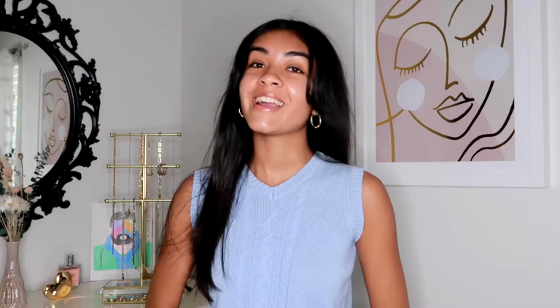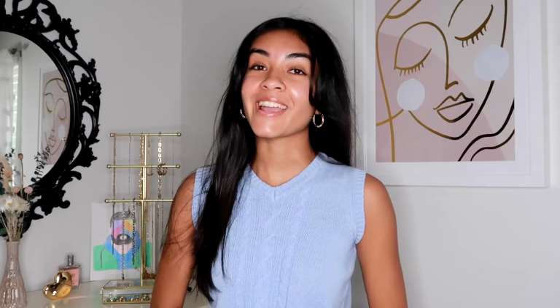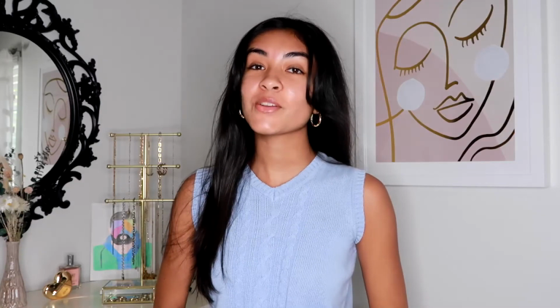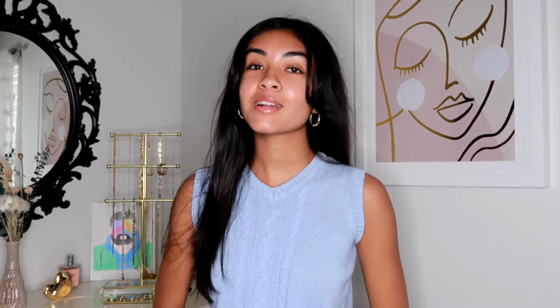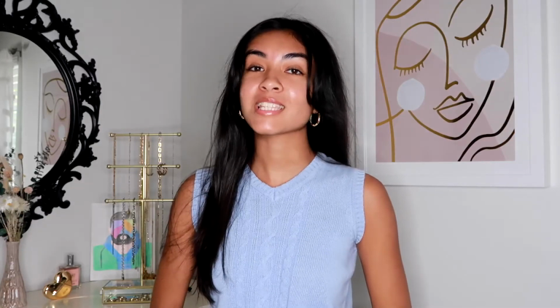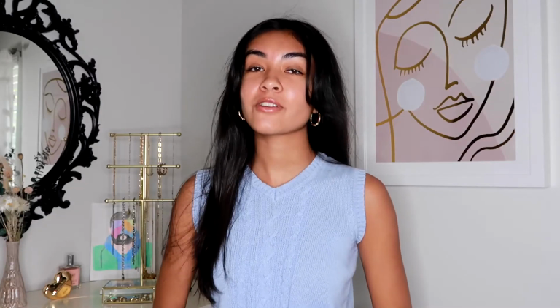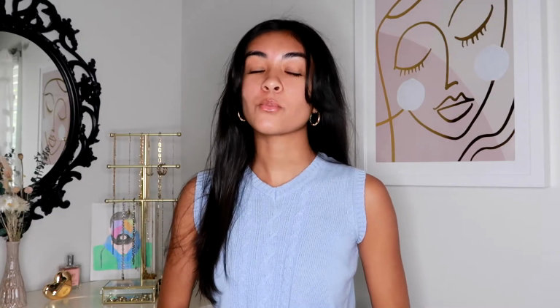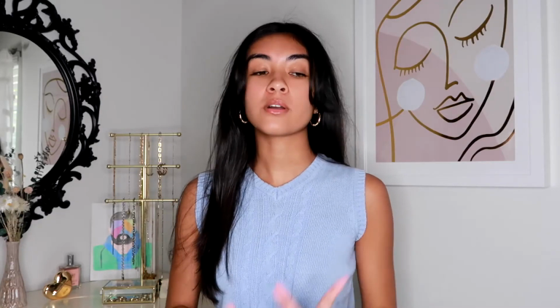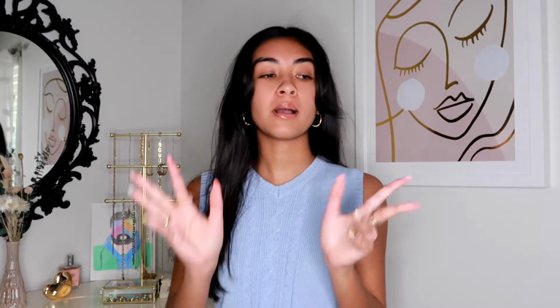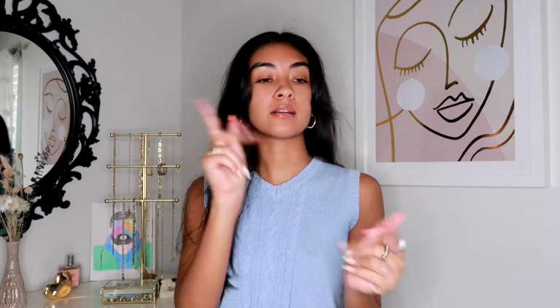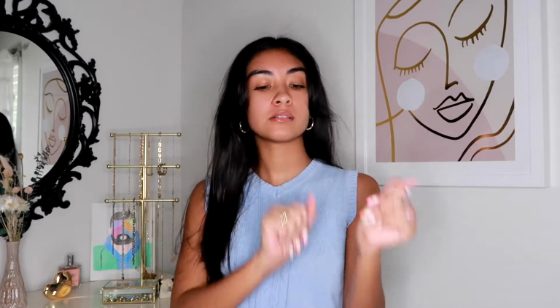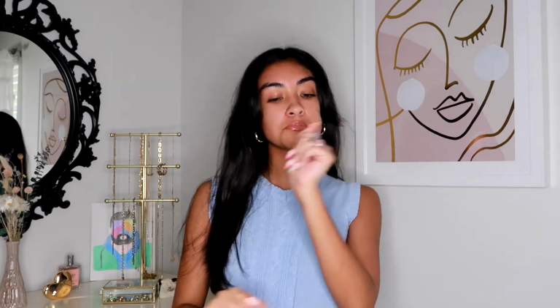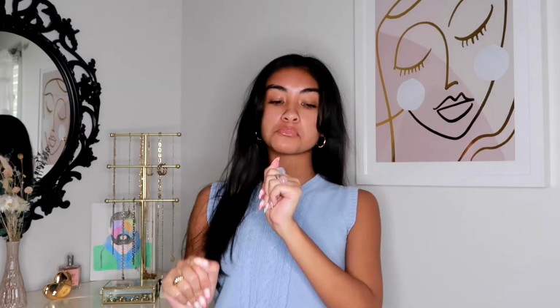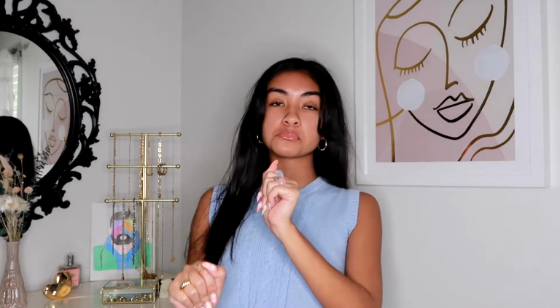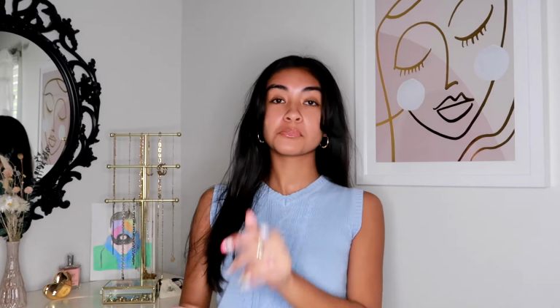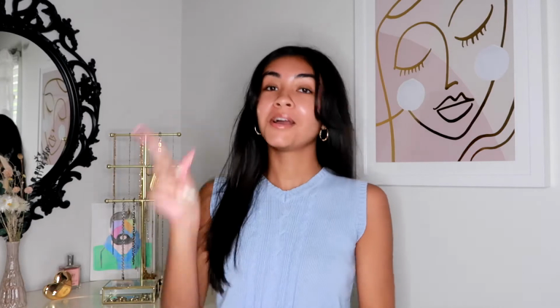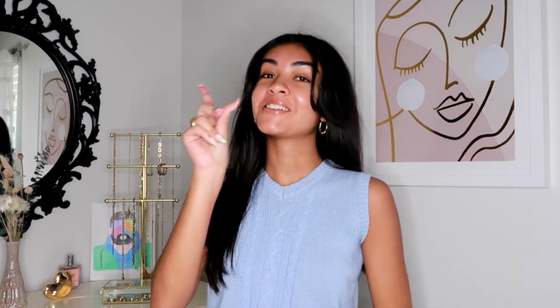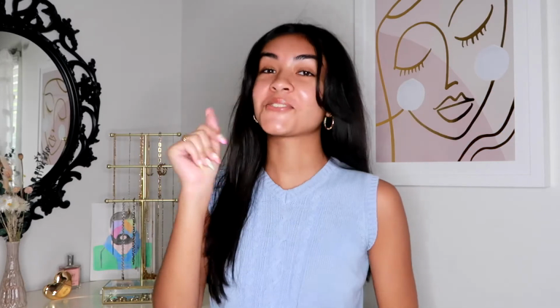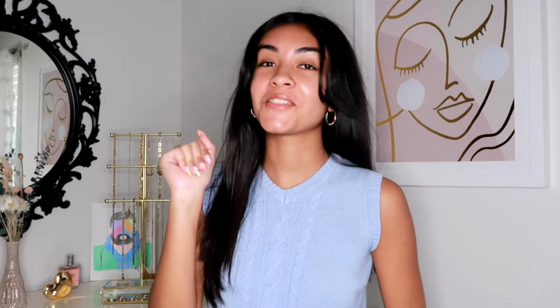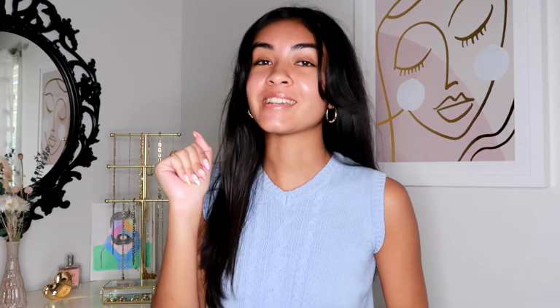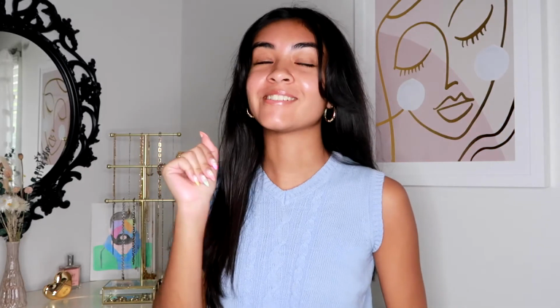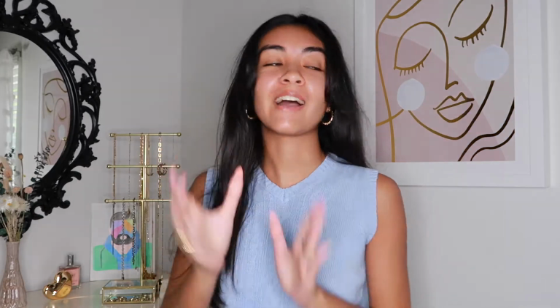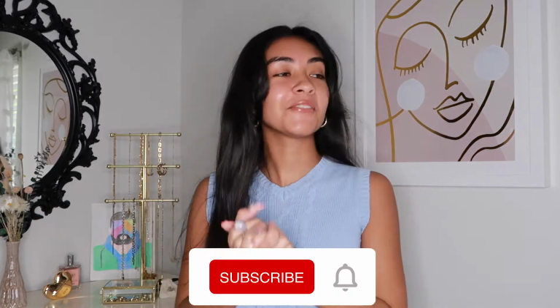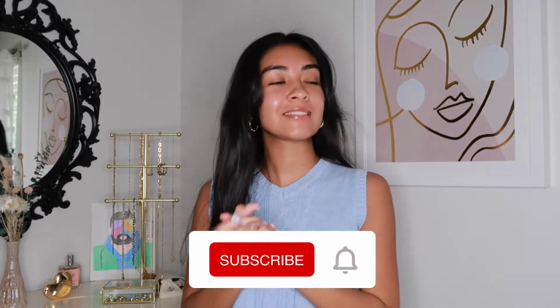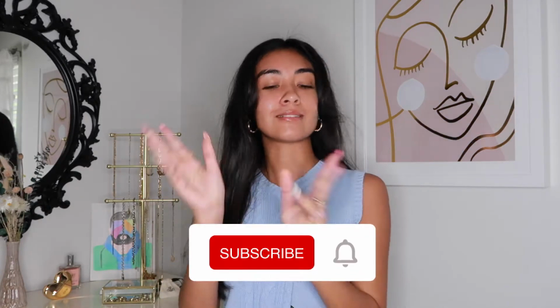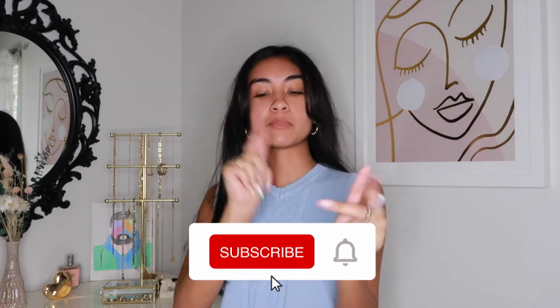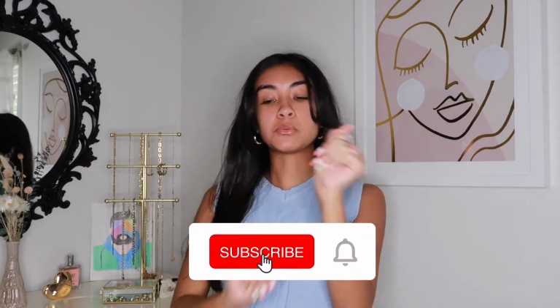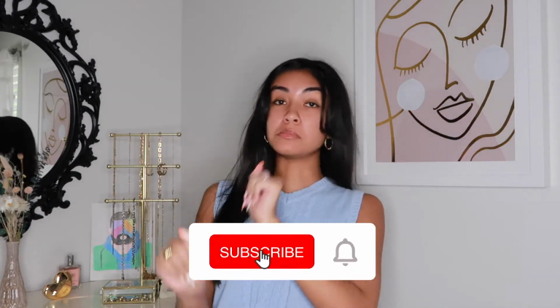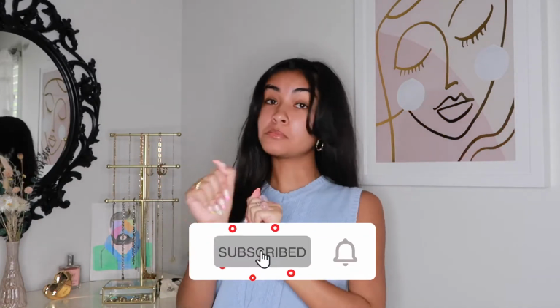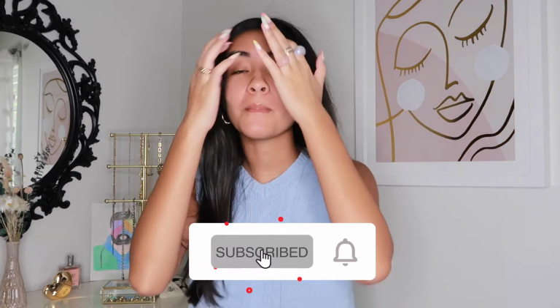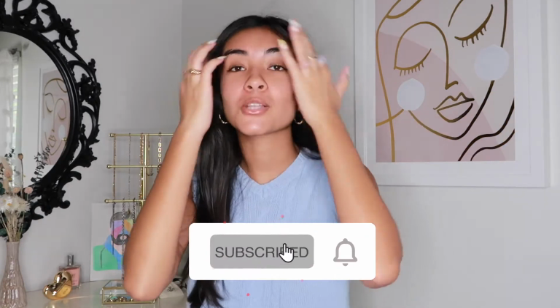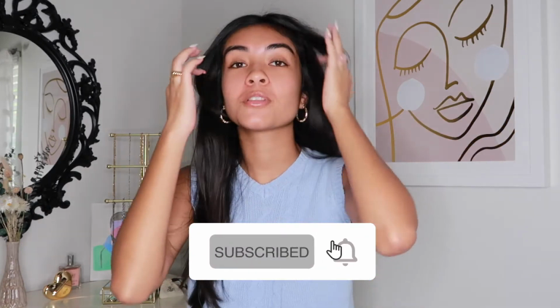Hey everyone, it's Ria and welcome back to another video! After all these videos, I still be saying 'welcome back to another video.'